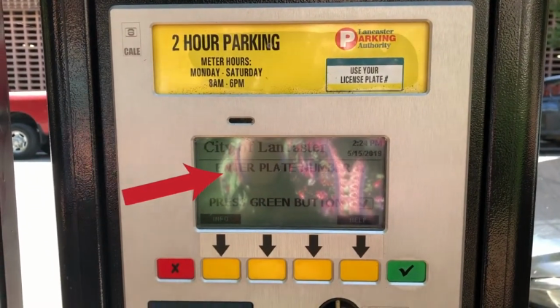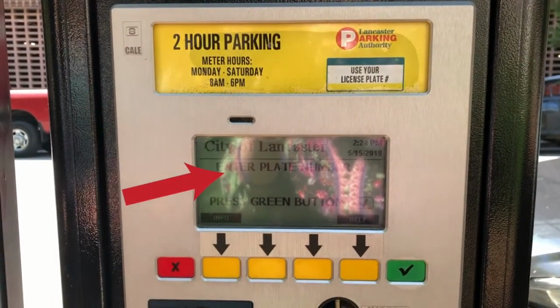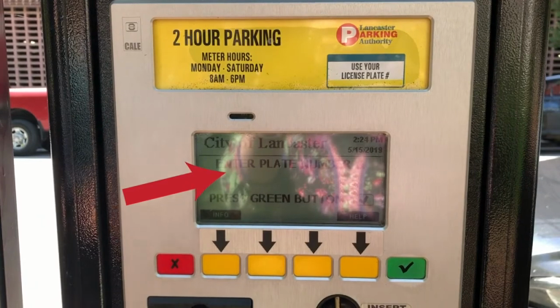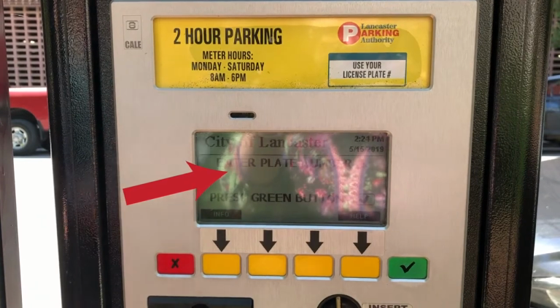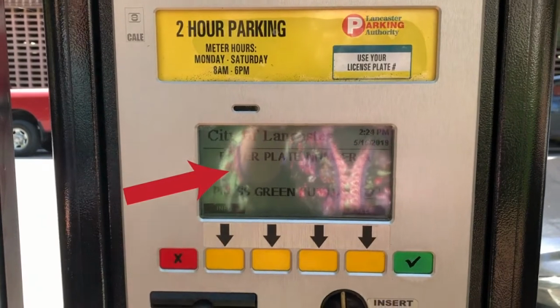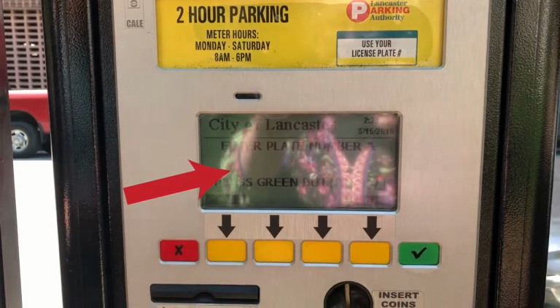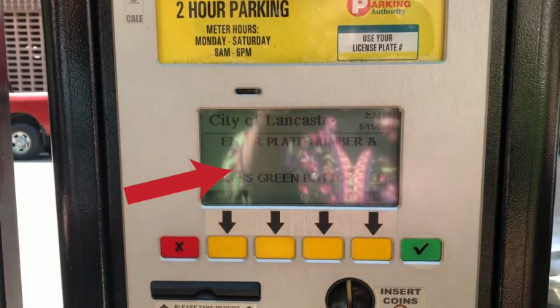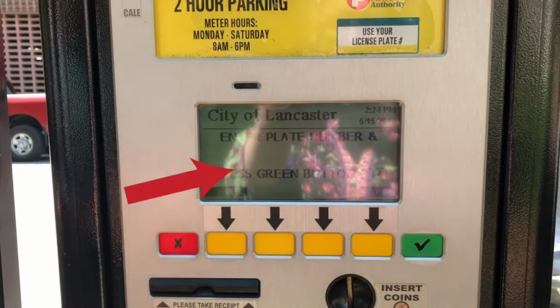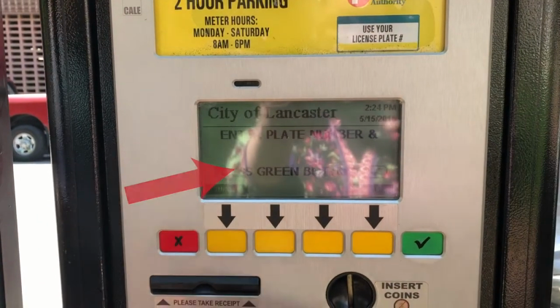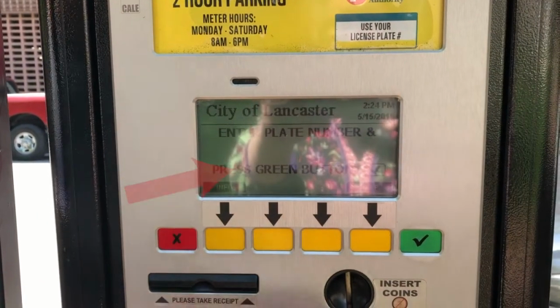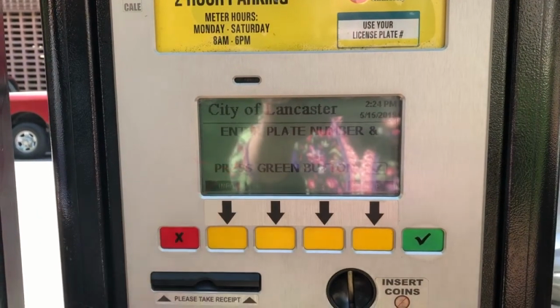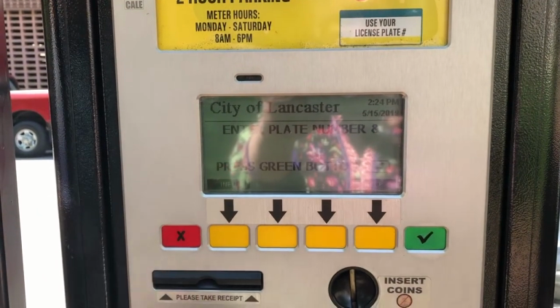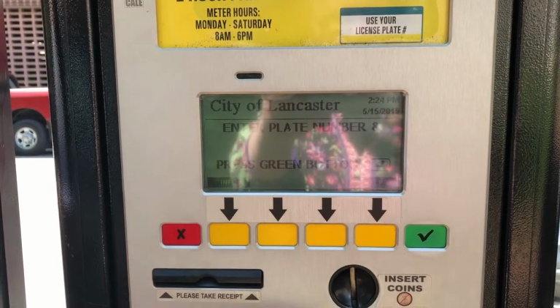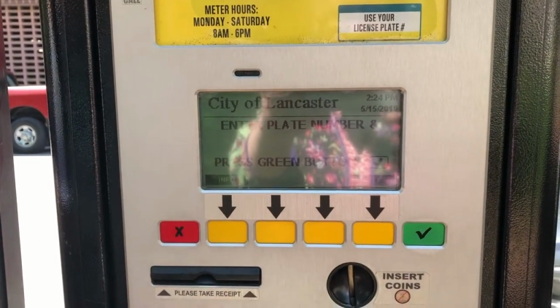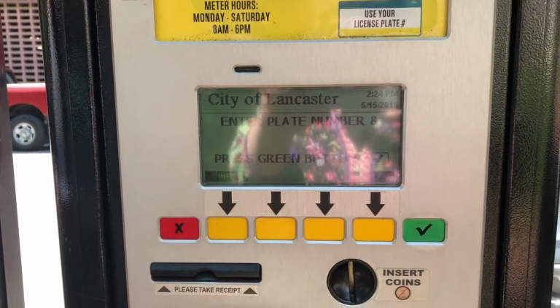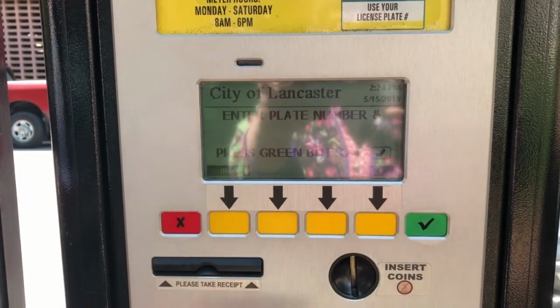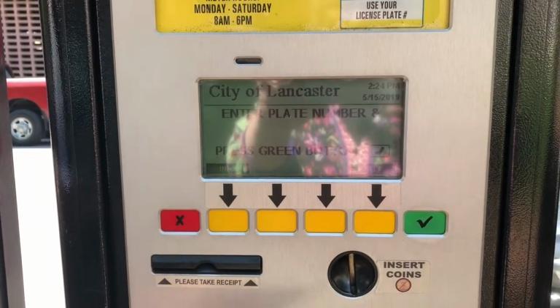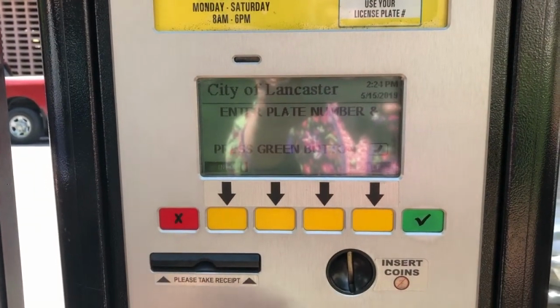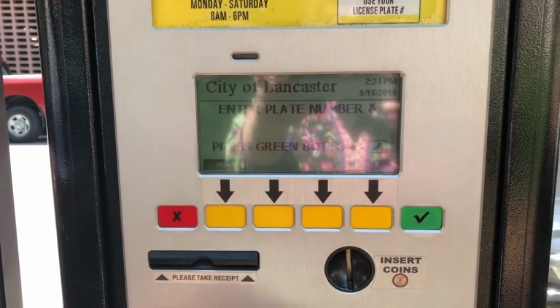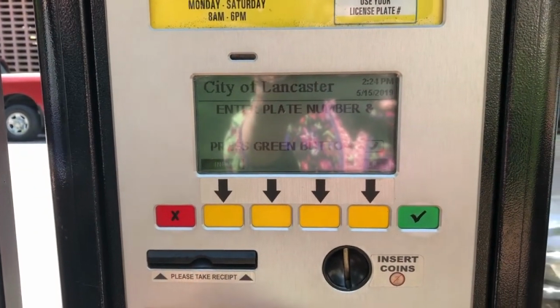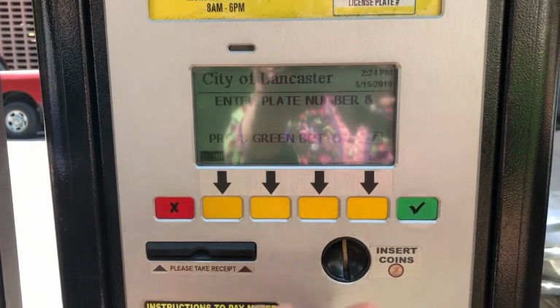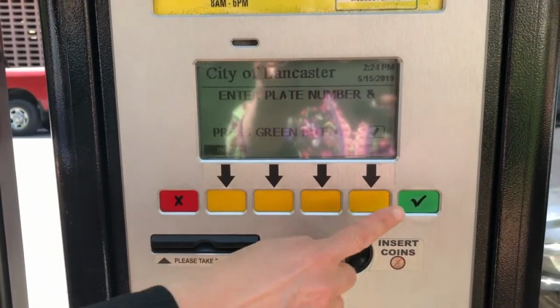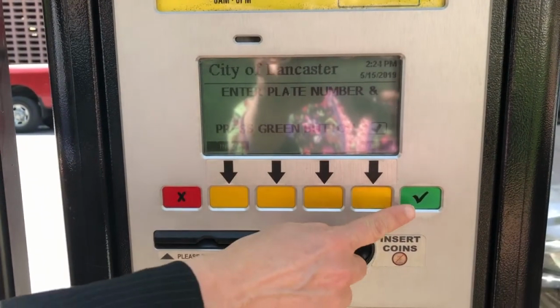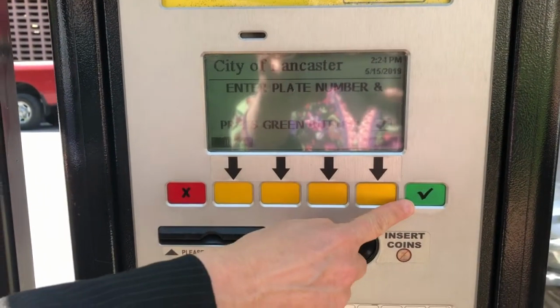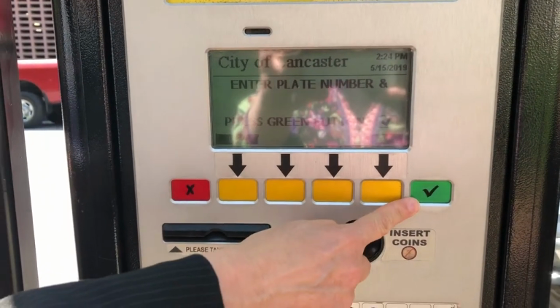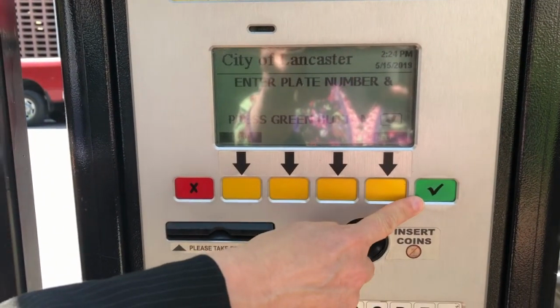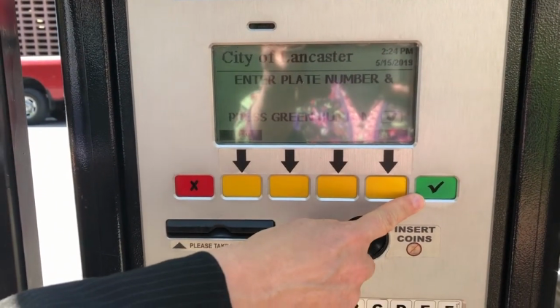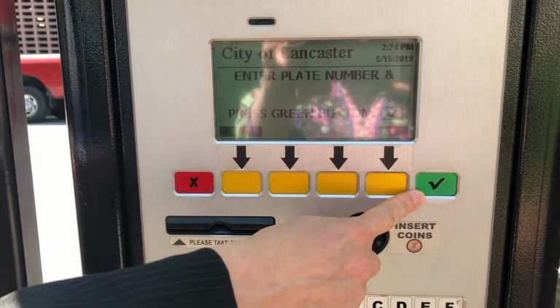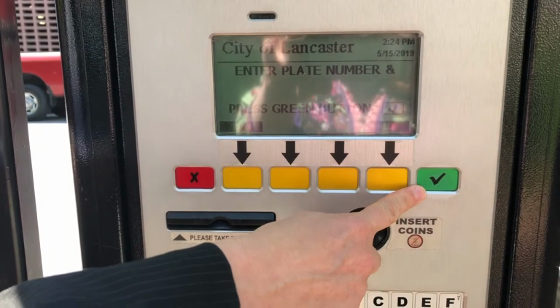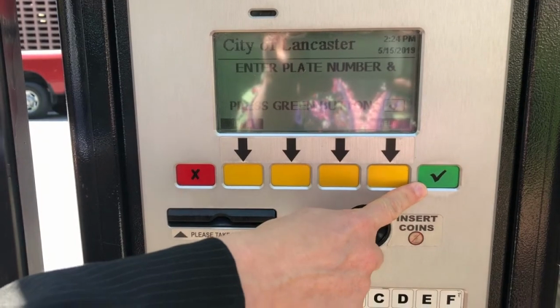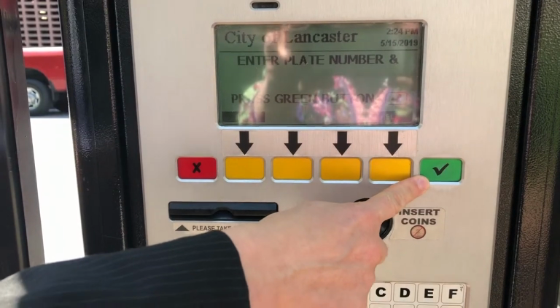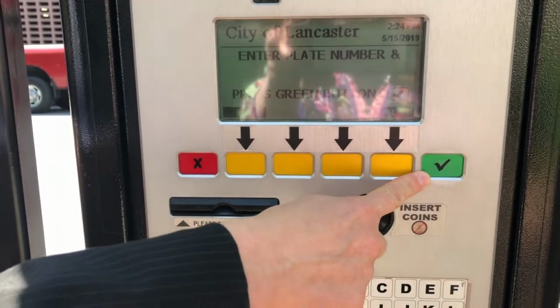You've entered your license plate number in this area here. The next thing you want to do is press the green button to accept your number.